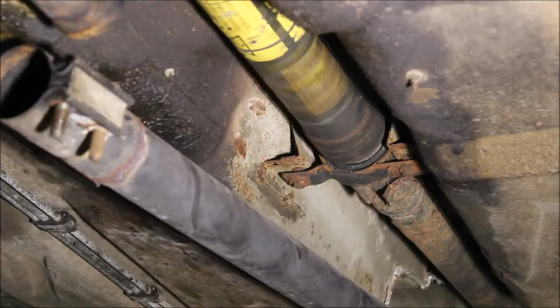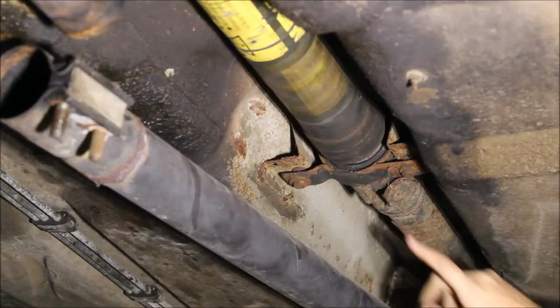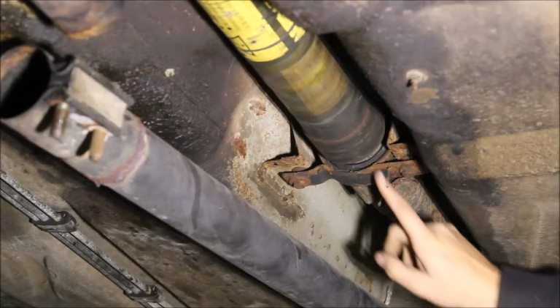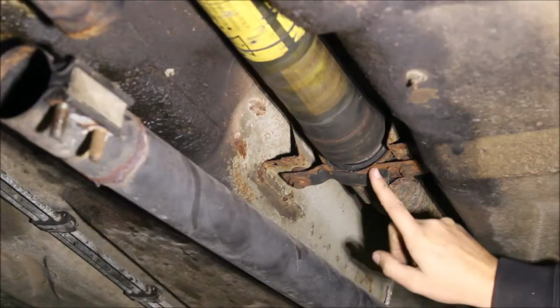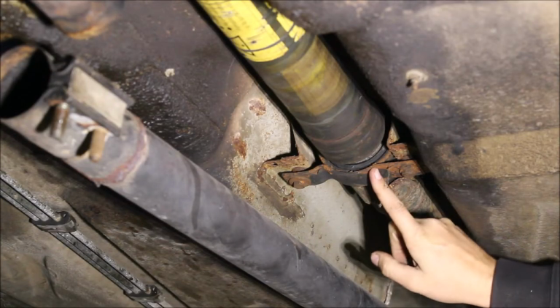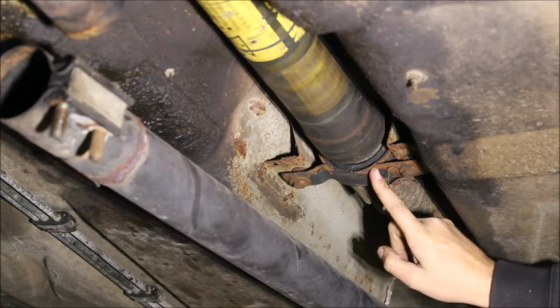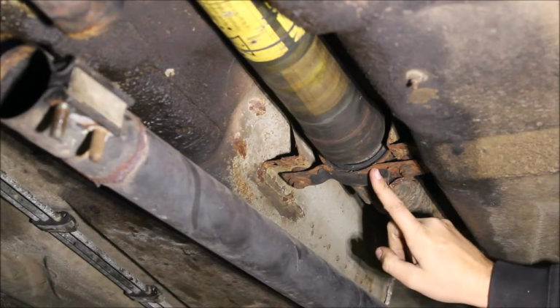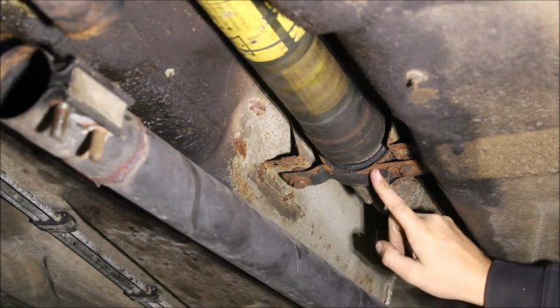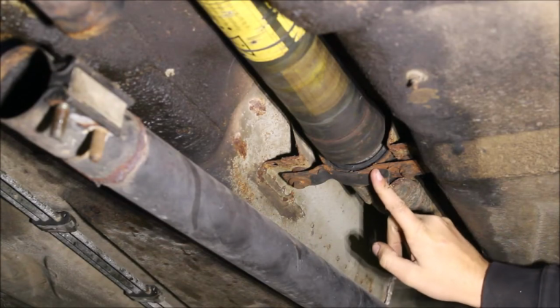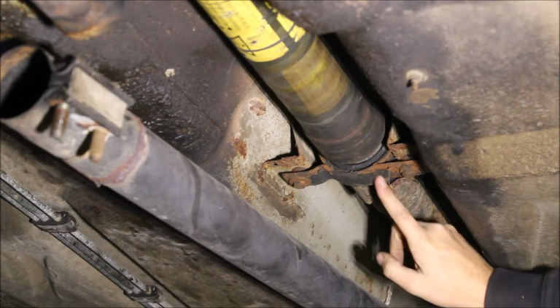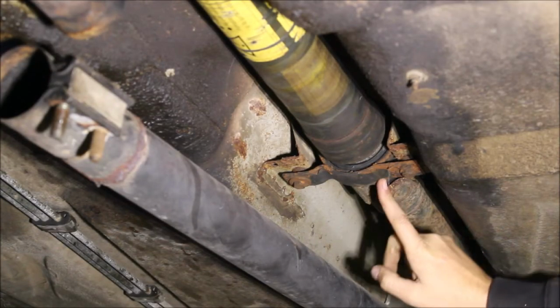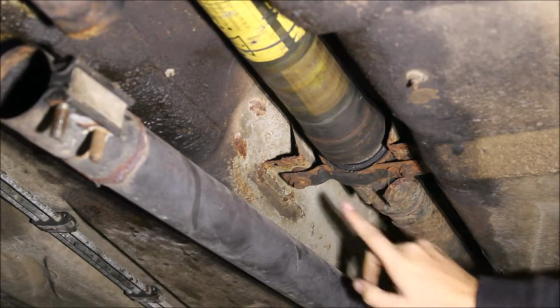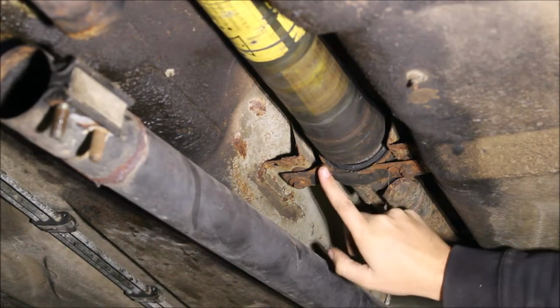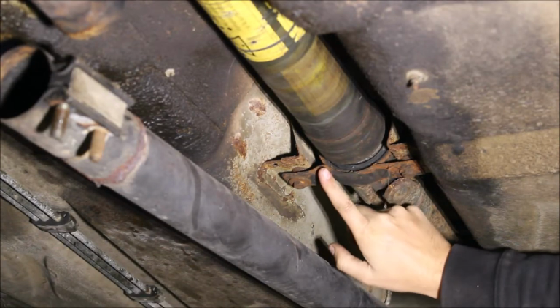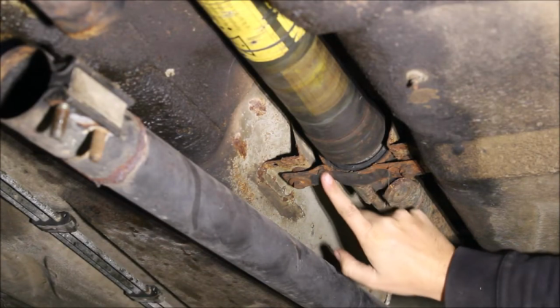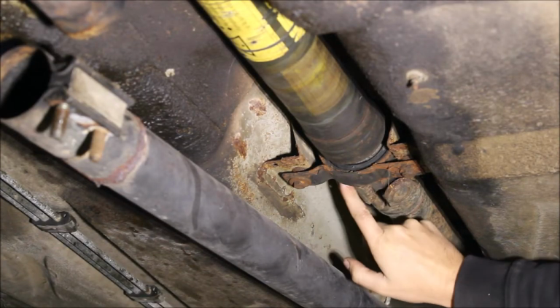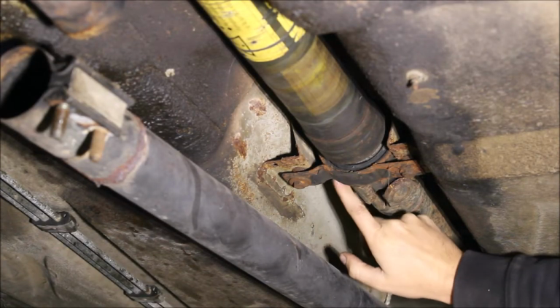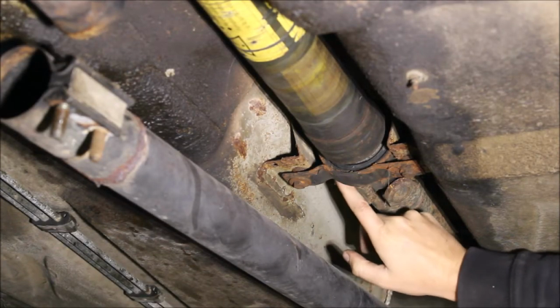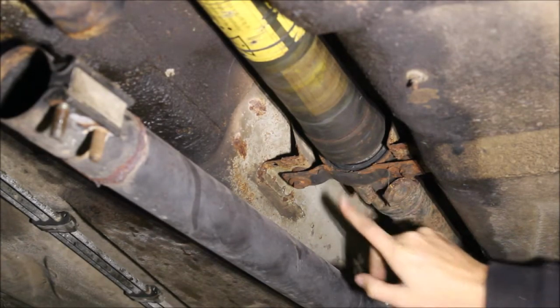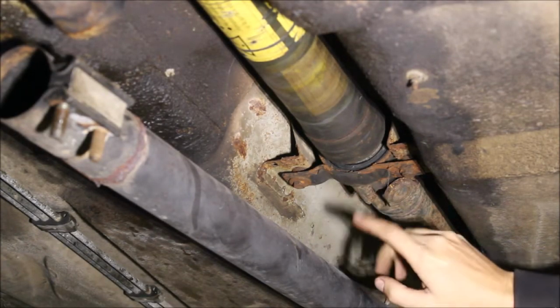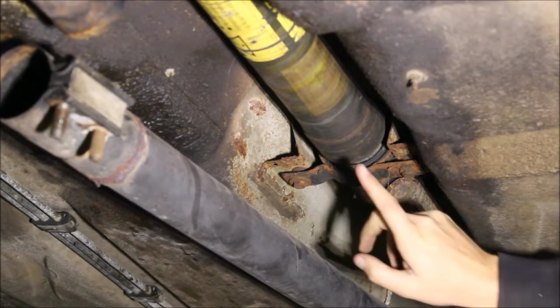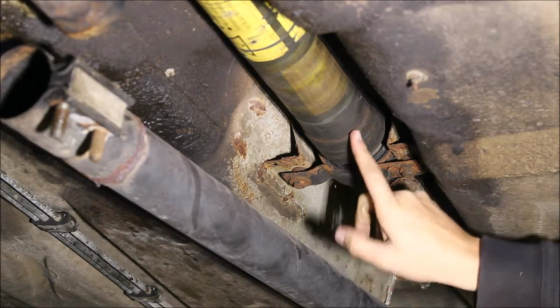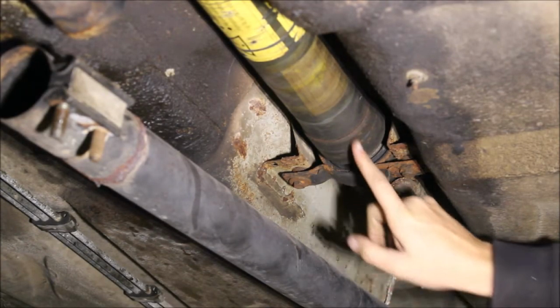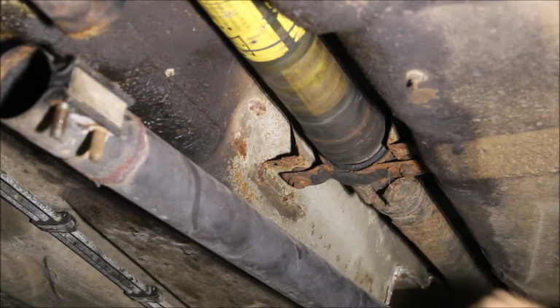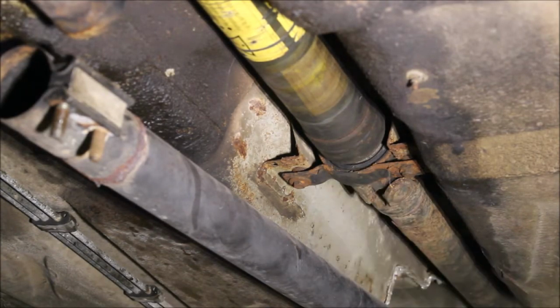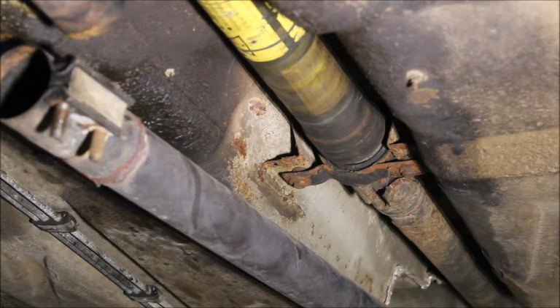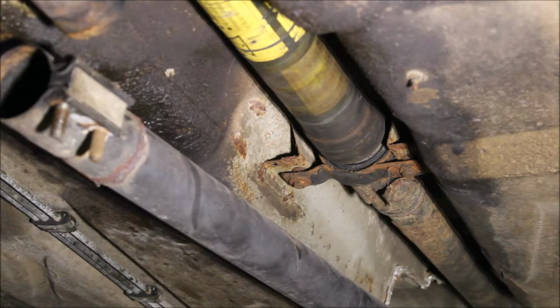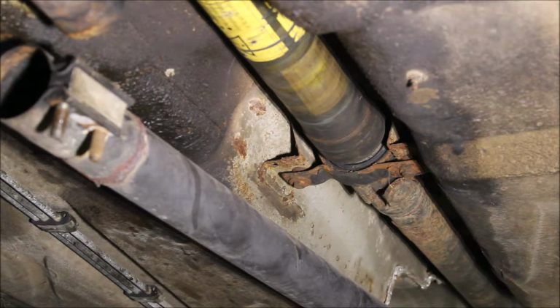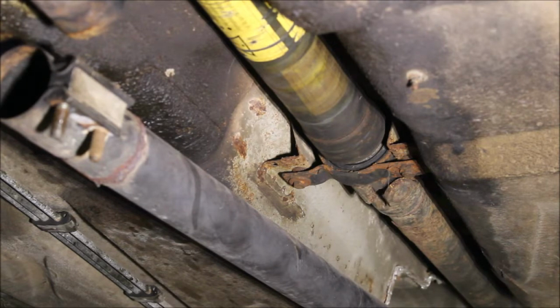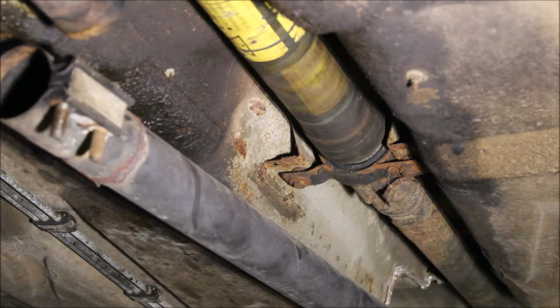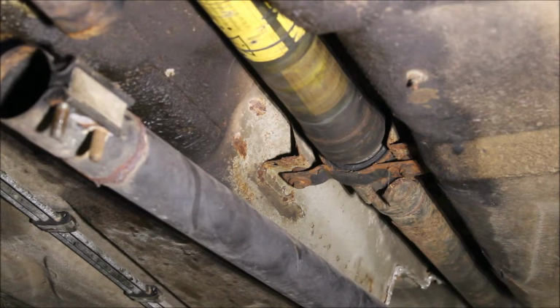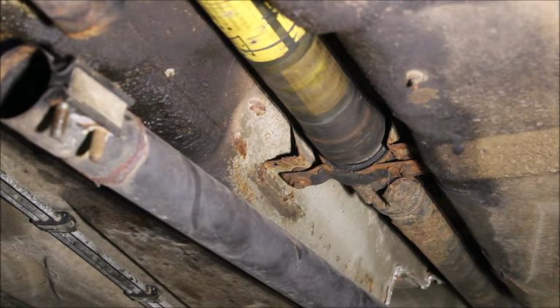We're going to make two cuts, one on this side, one on that side. That's going to allow us to drop the drive shaft out of the OEM carrier.